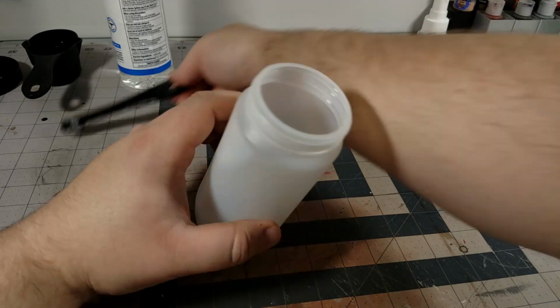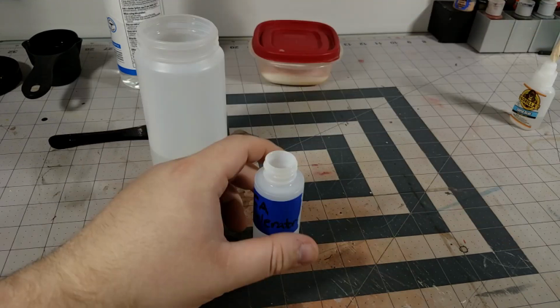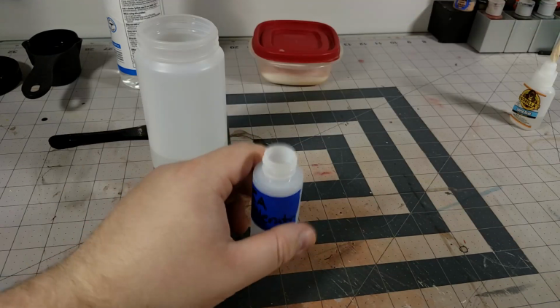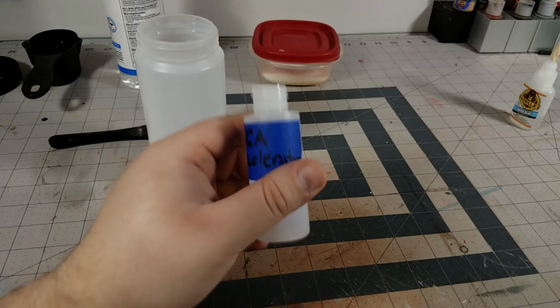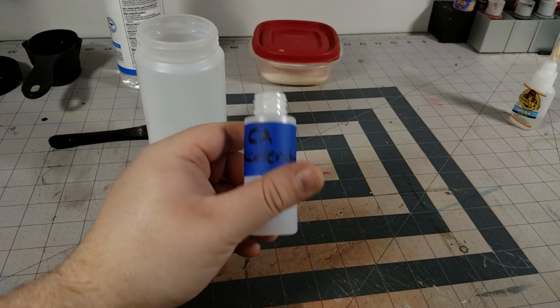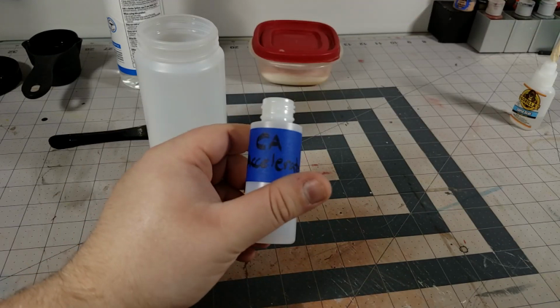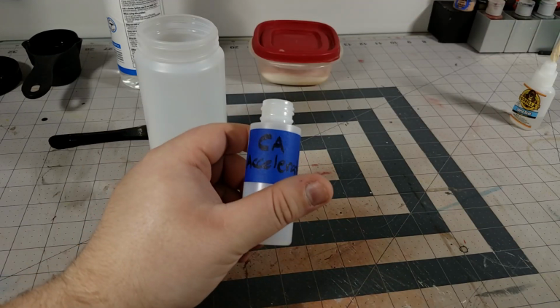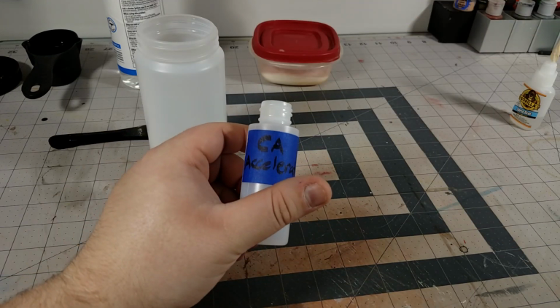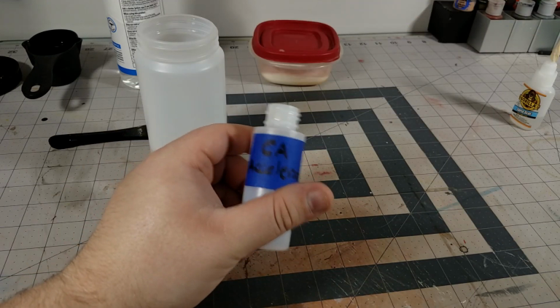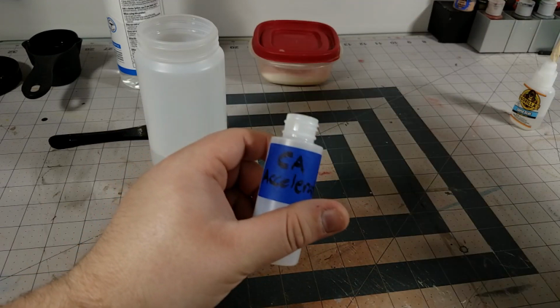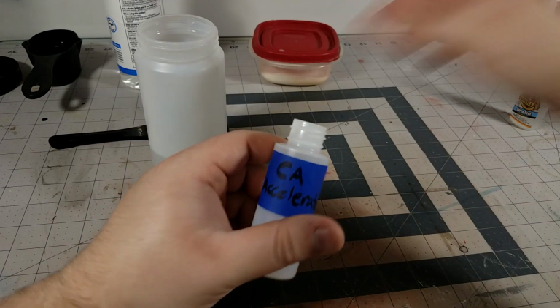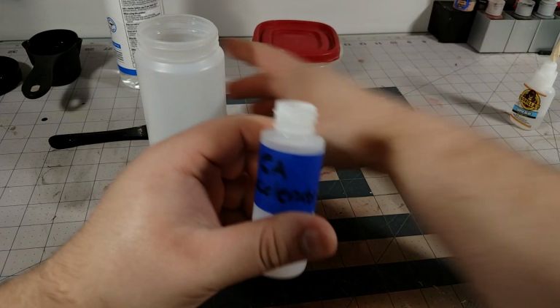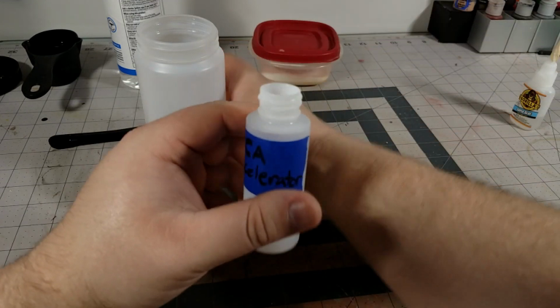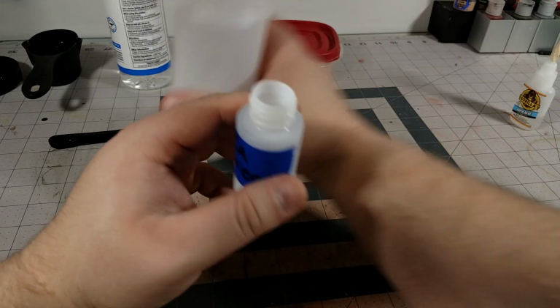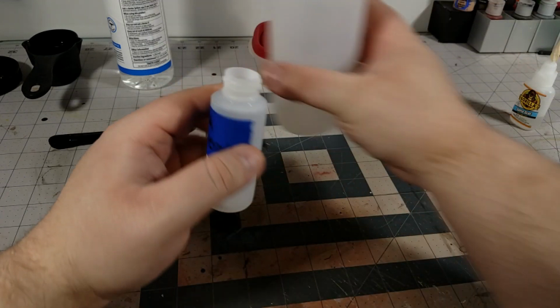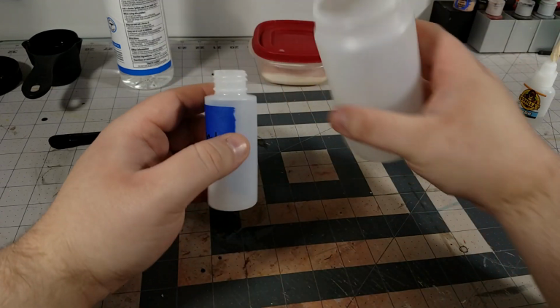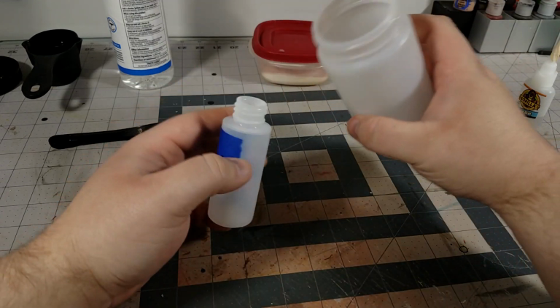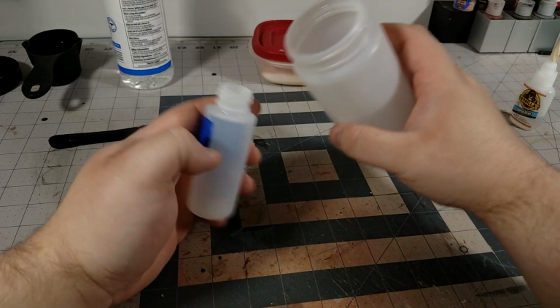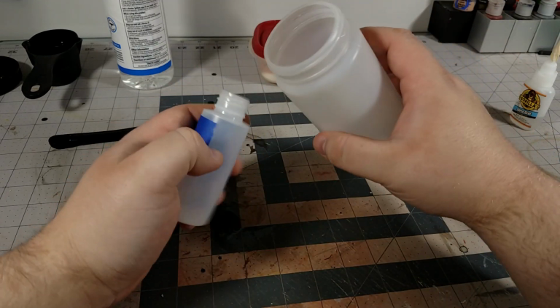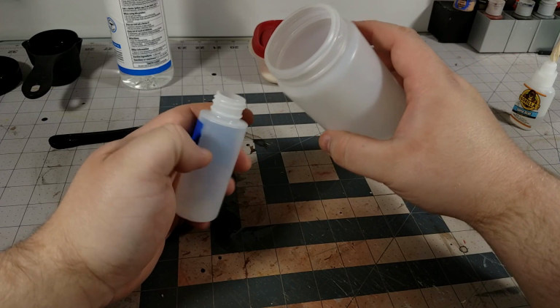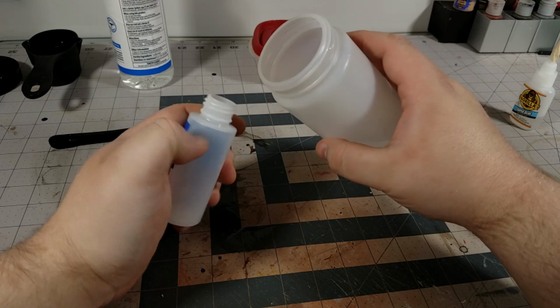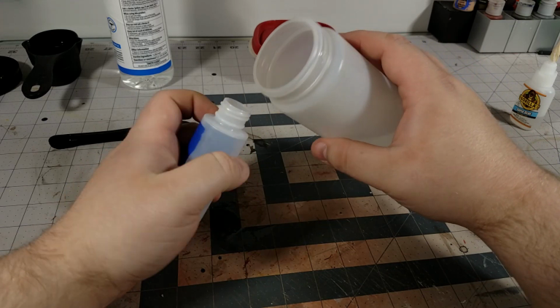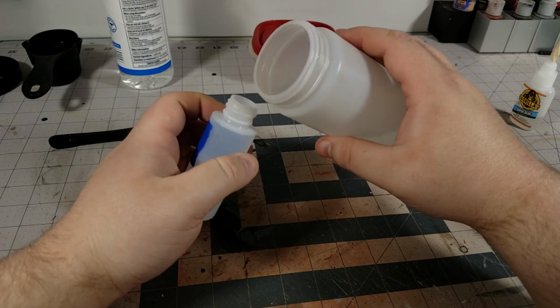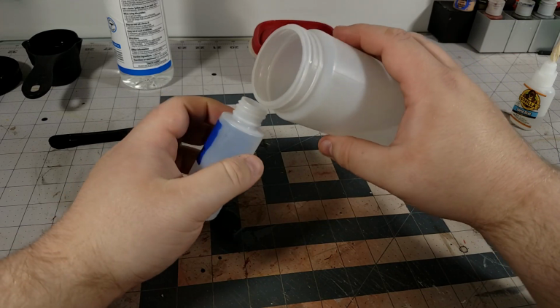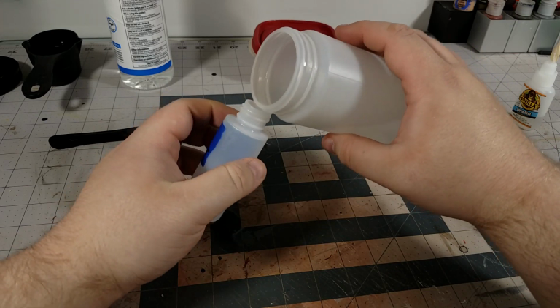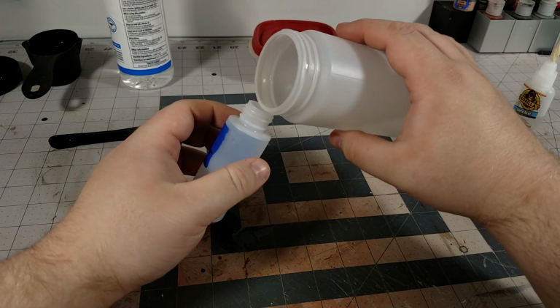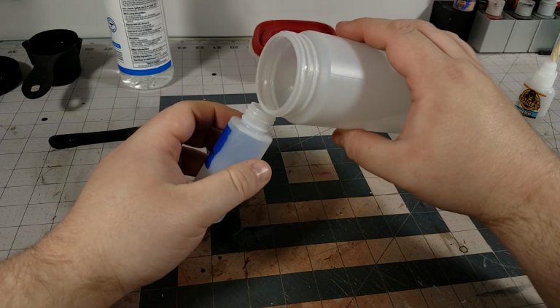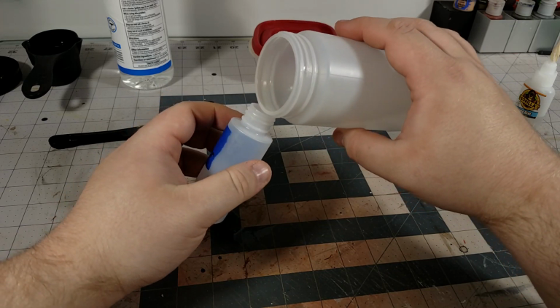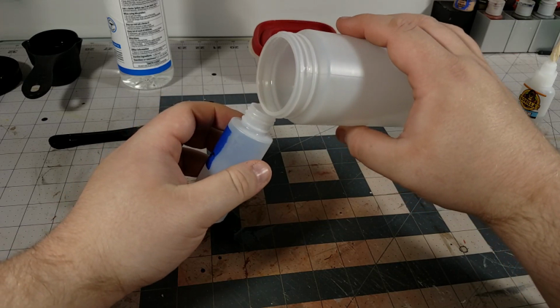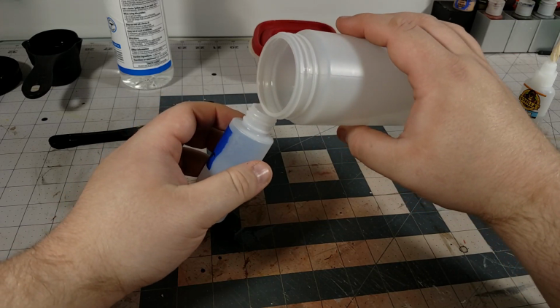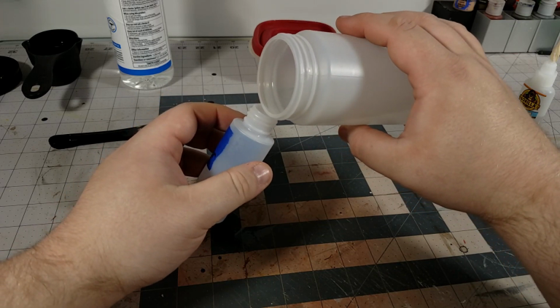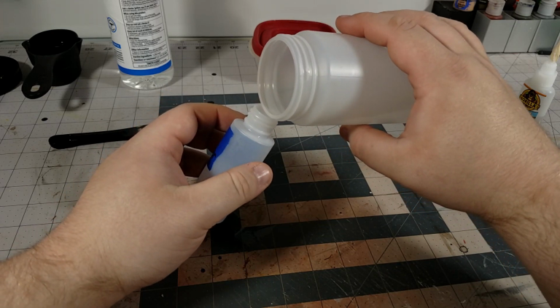Next, take the container that you want to put your accelerator in and just go ahead and transfer it over.